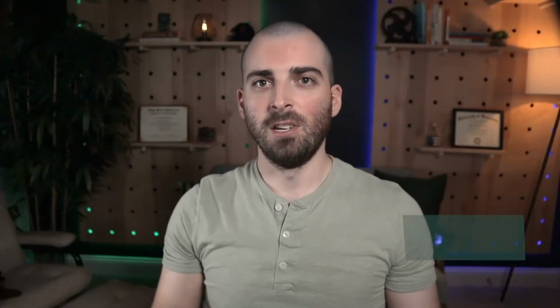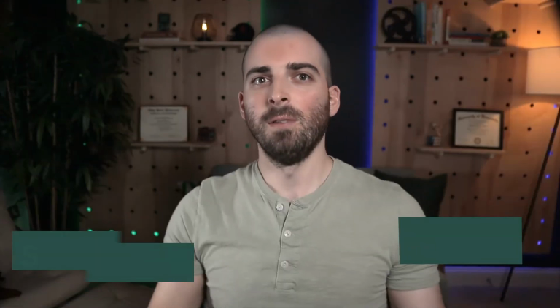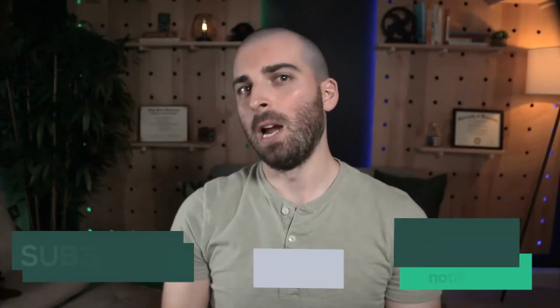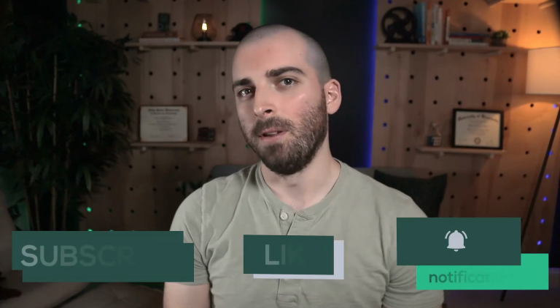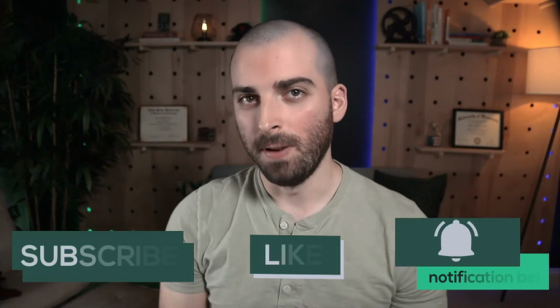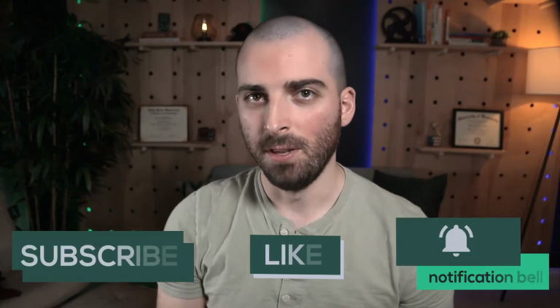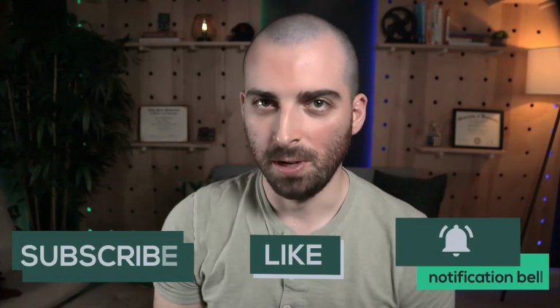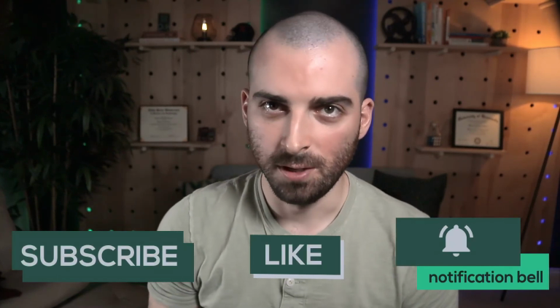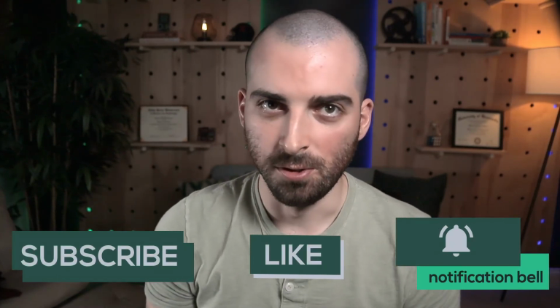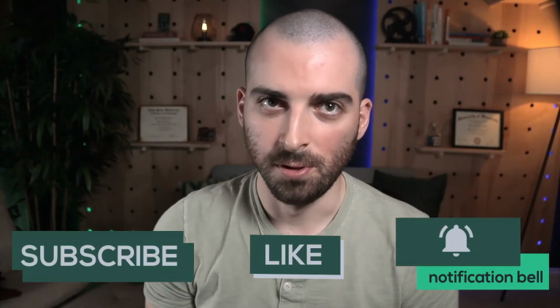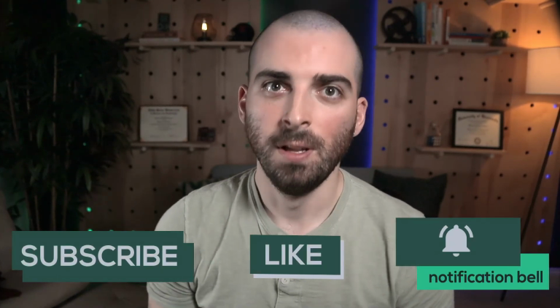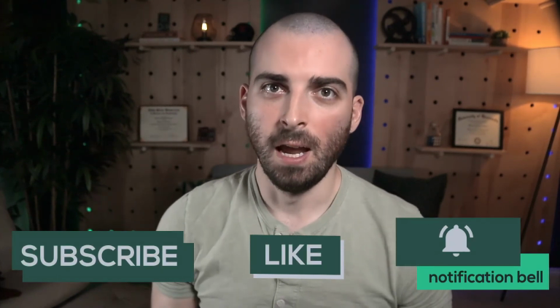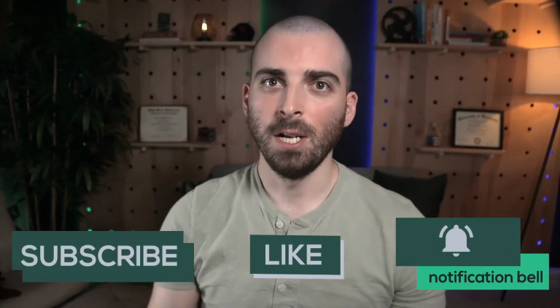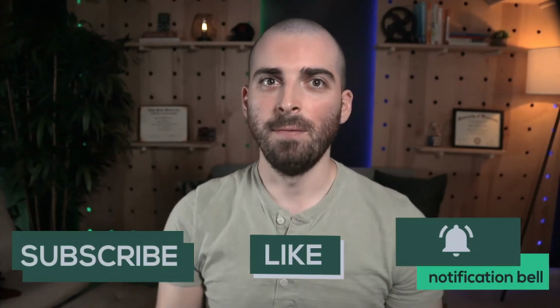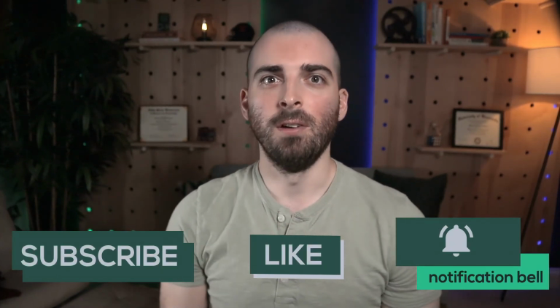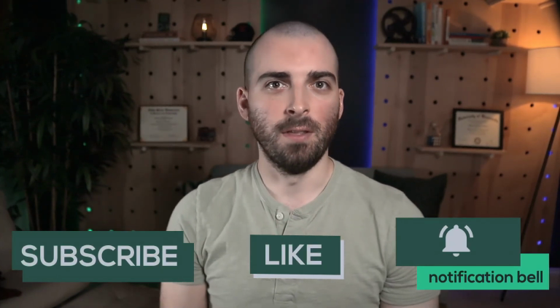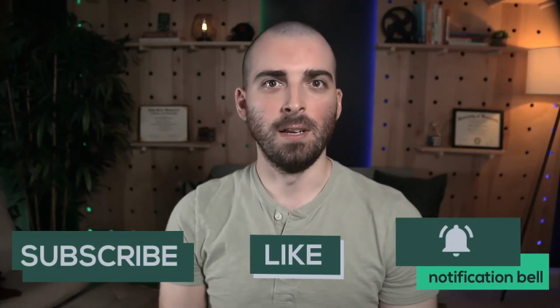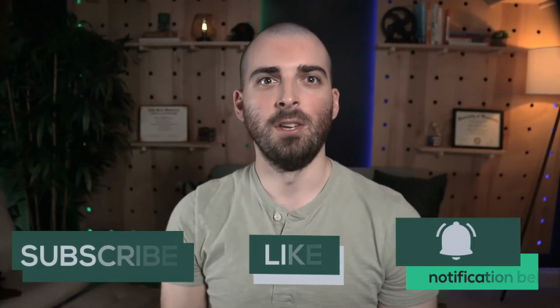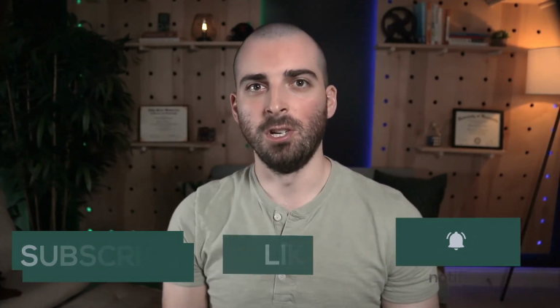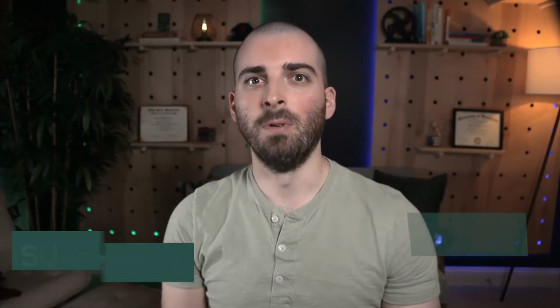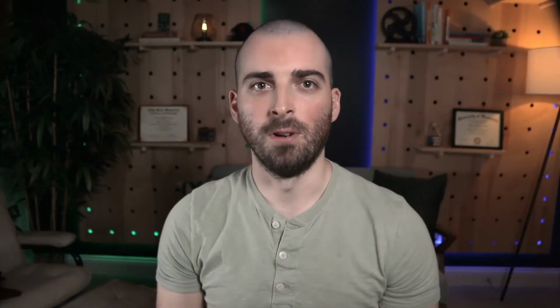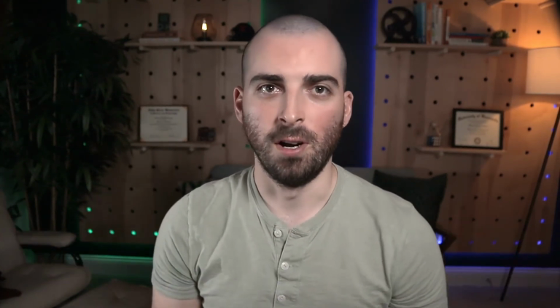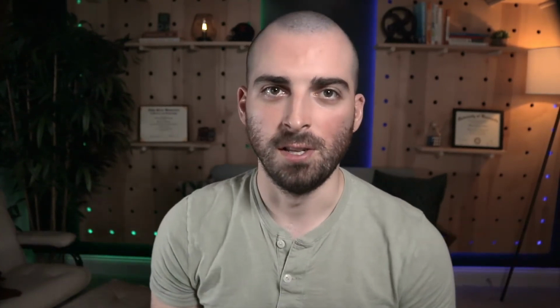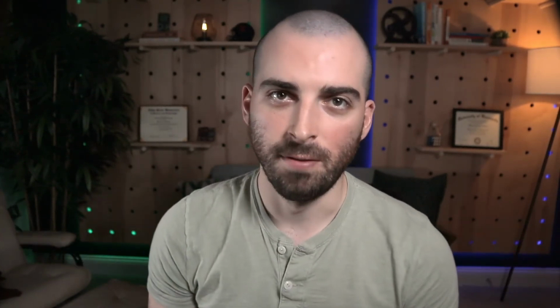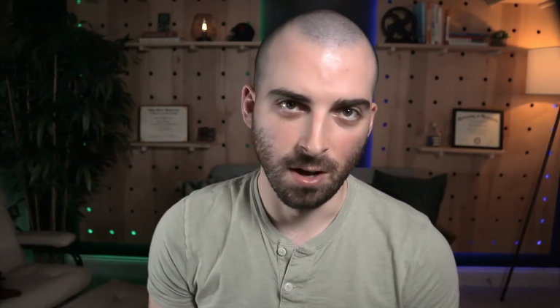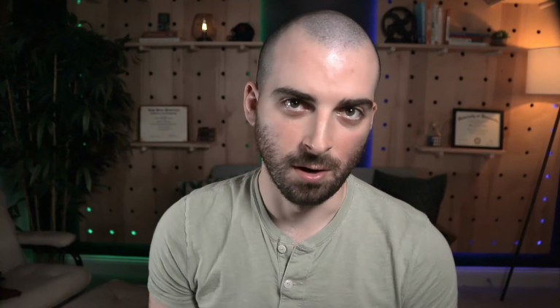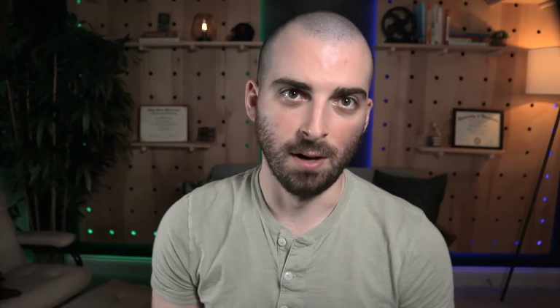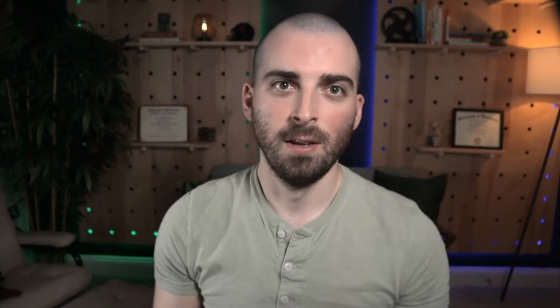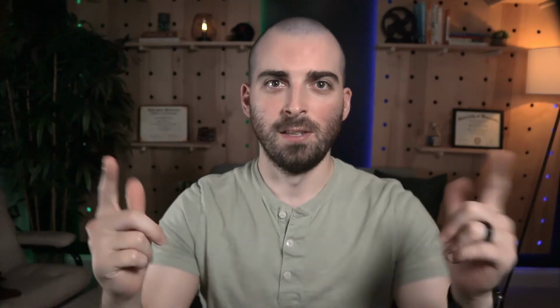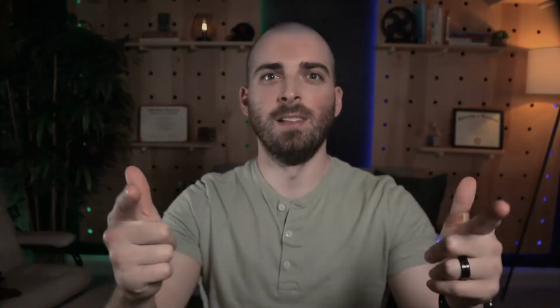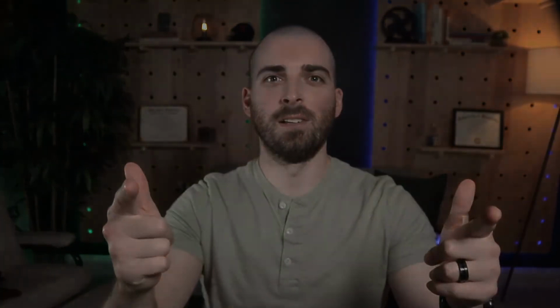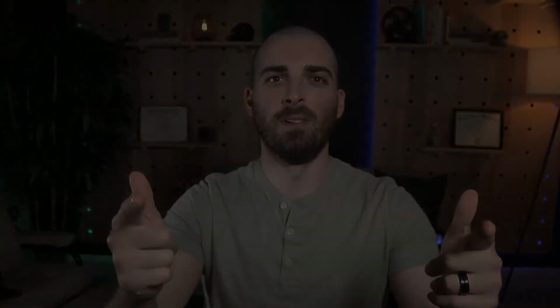Consider subscribing if you found this reading list useful, and watch my video on the things that you should do before starting a software development career. See you in the next one.